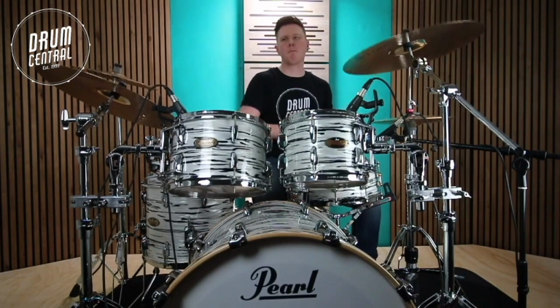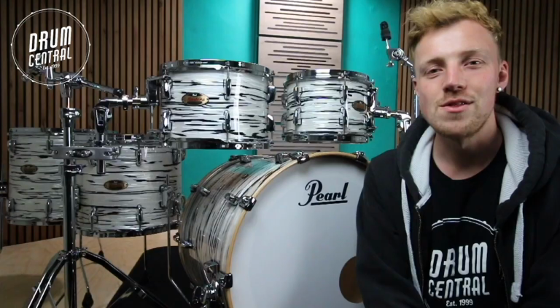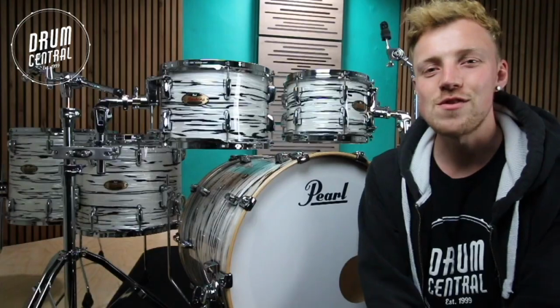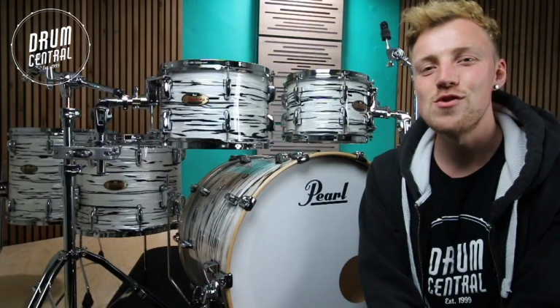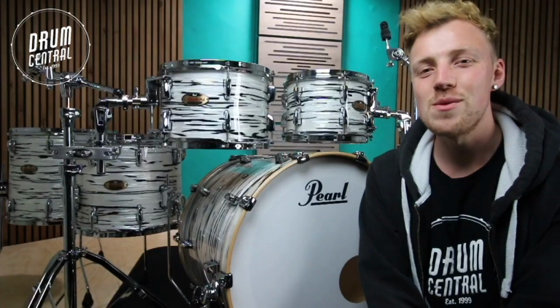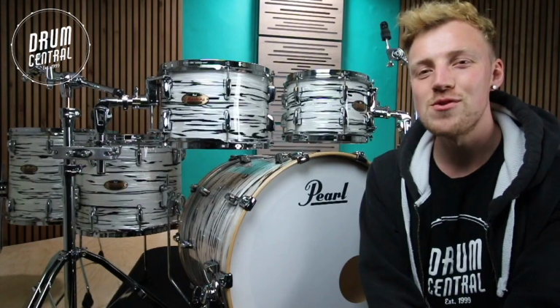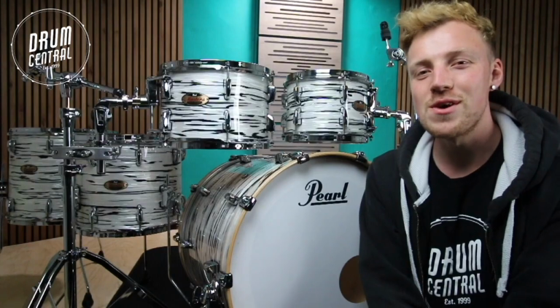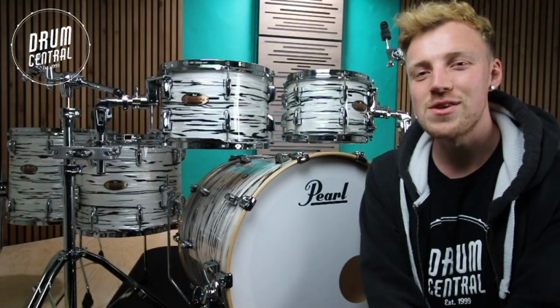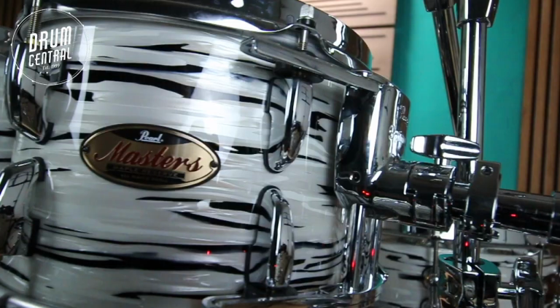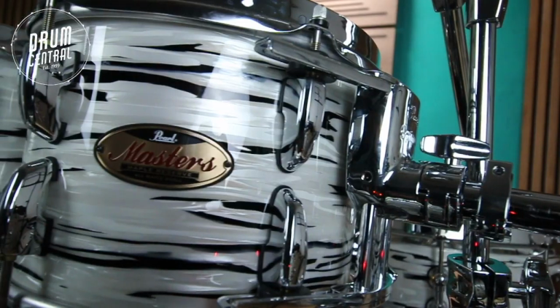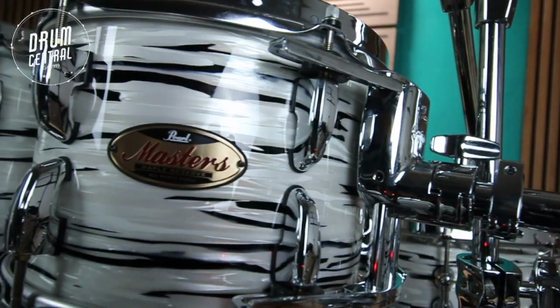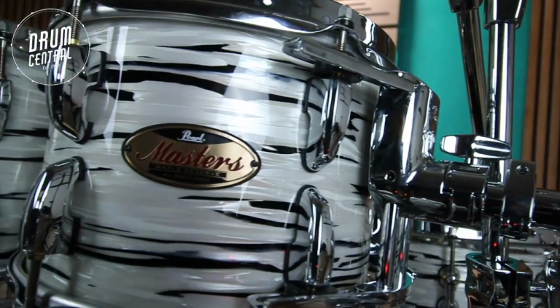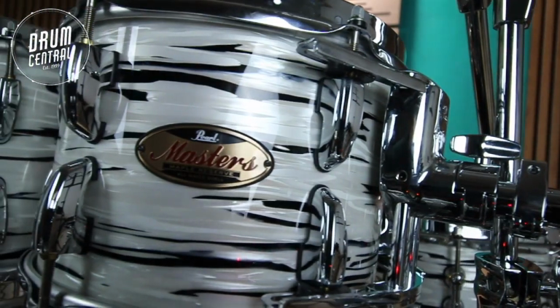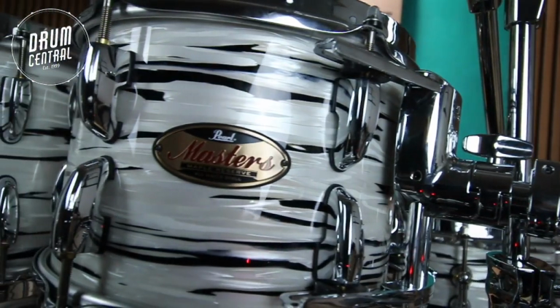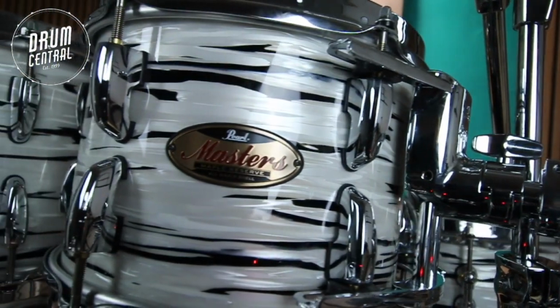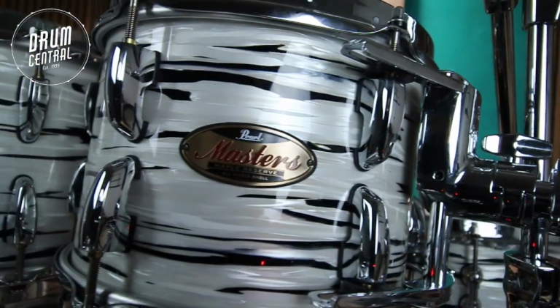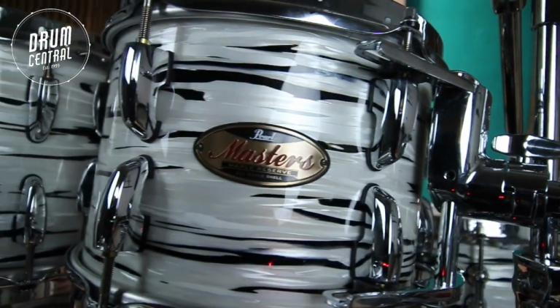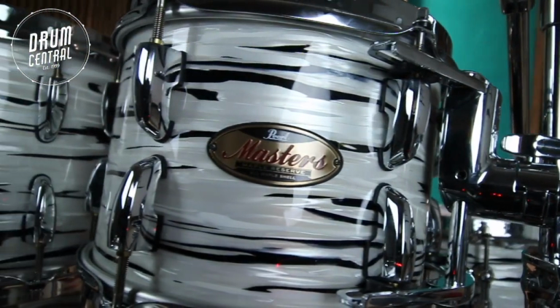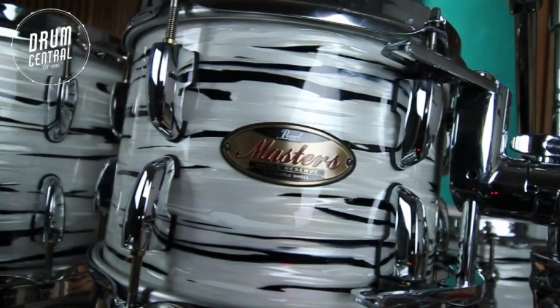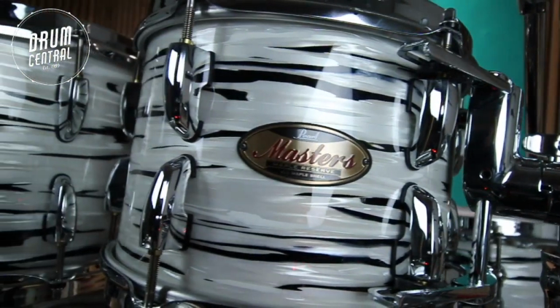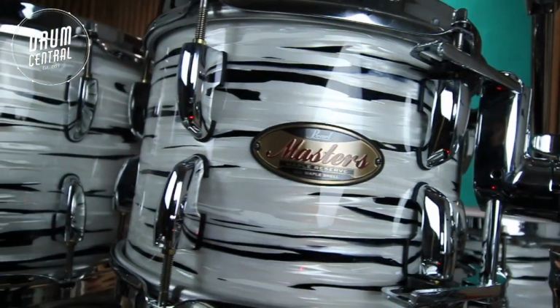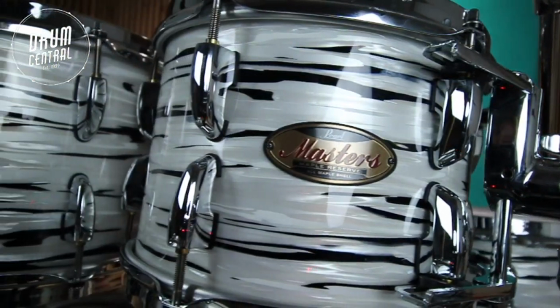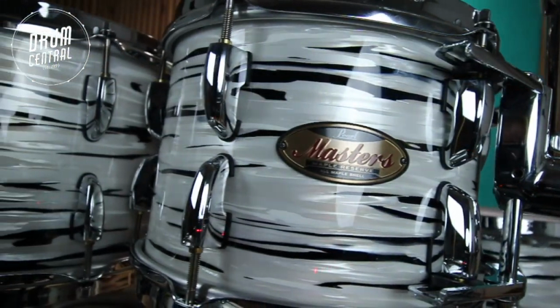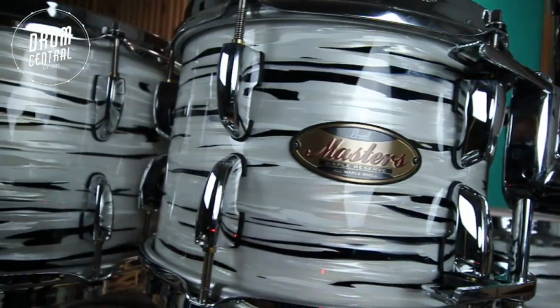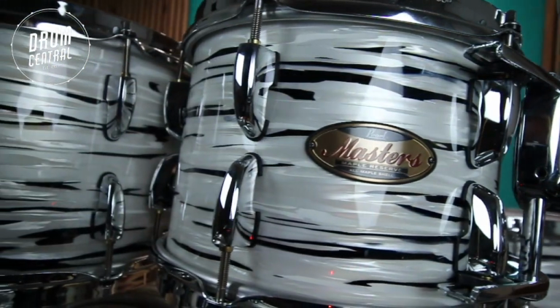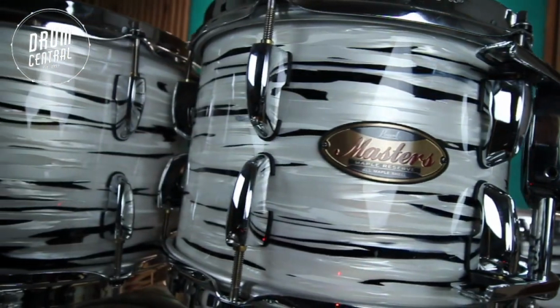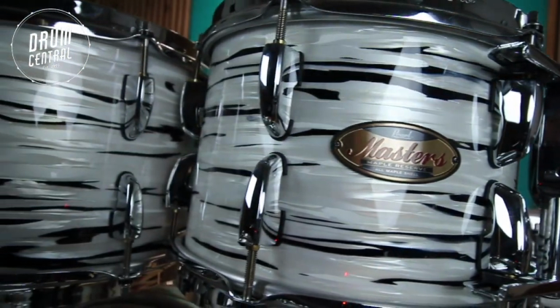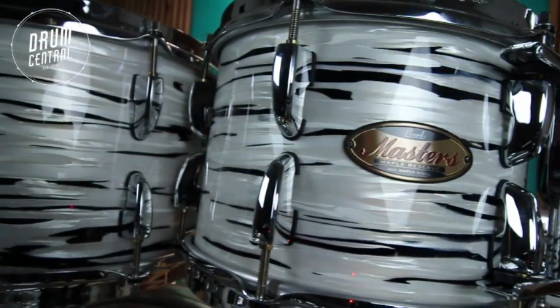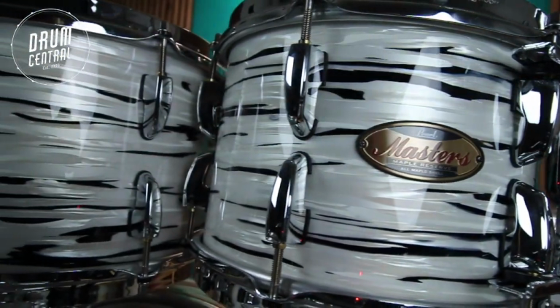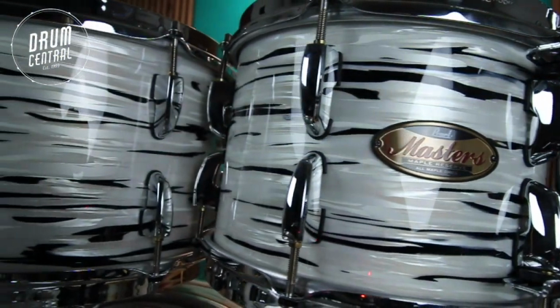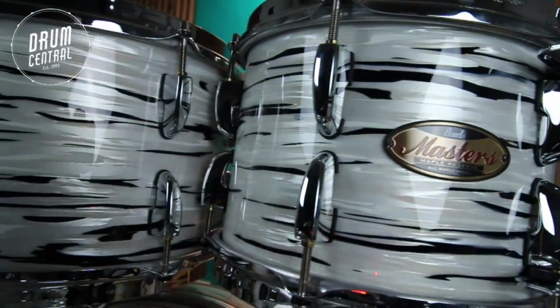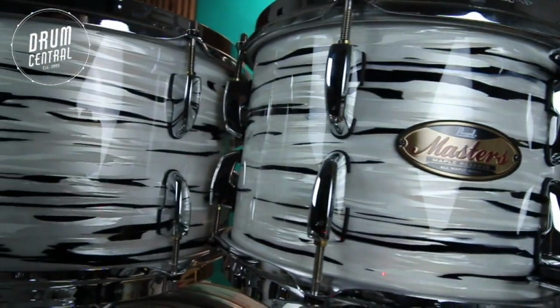This 2-up, 2-down configuration is very versatile and gives you plenty of options for almost any musical setting.